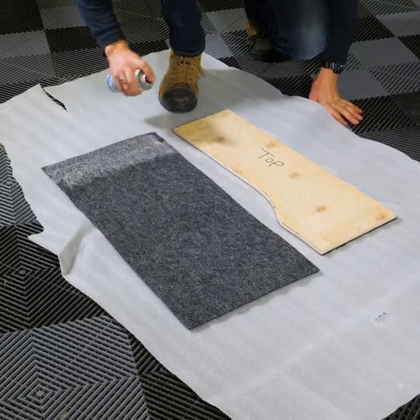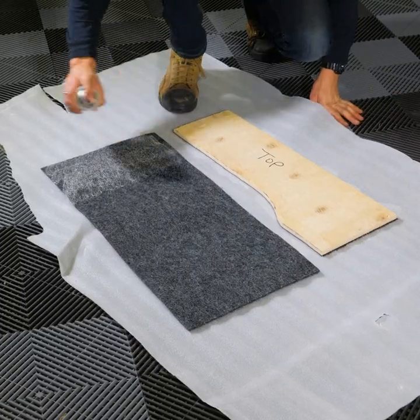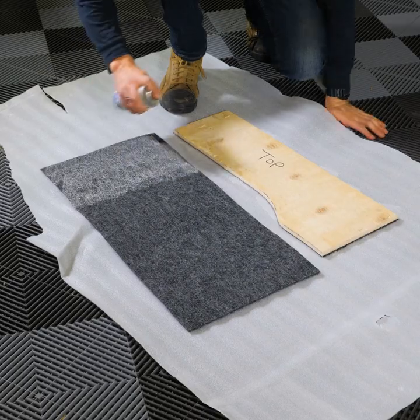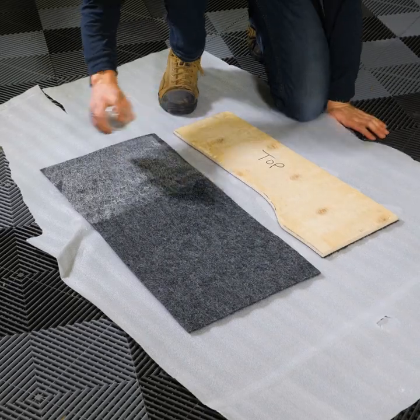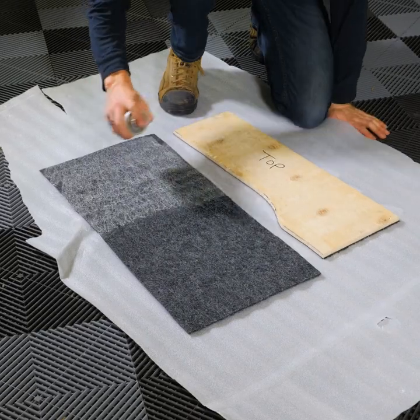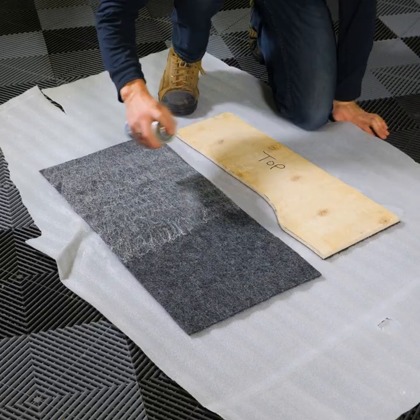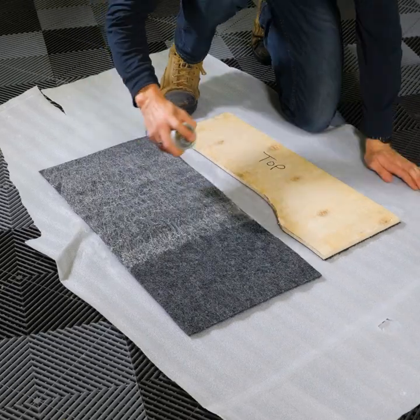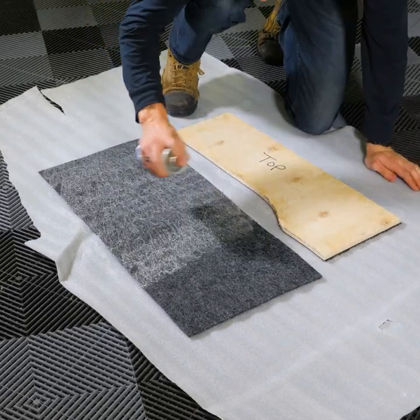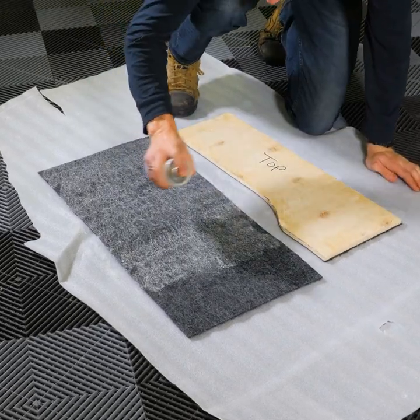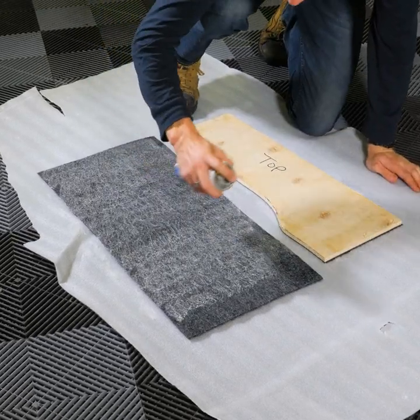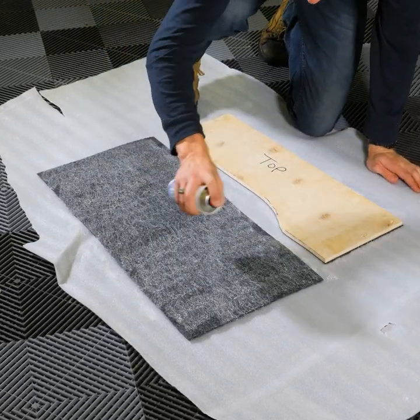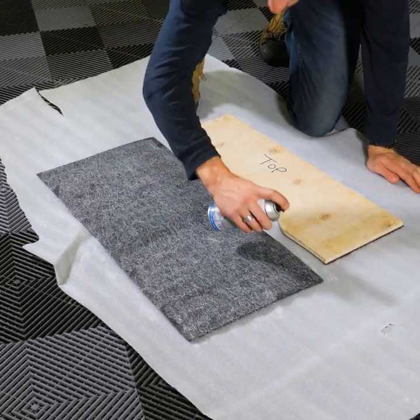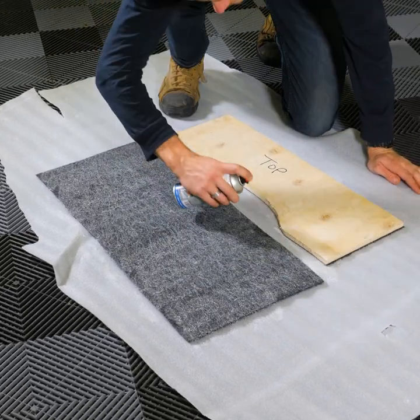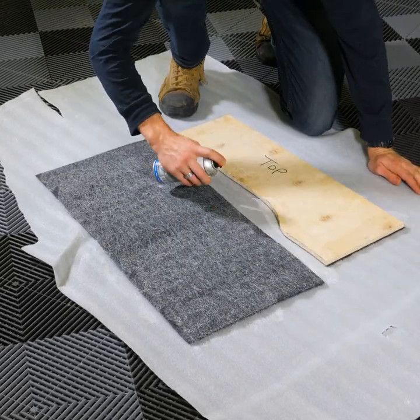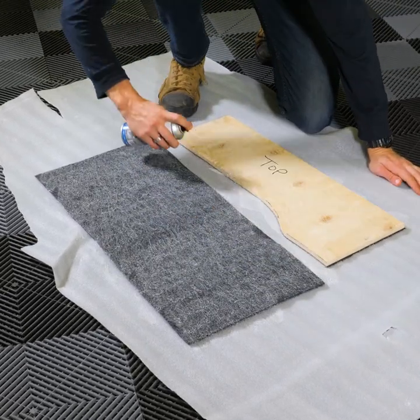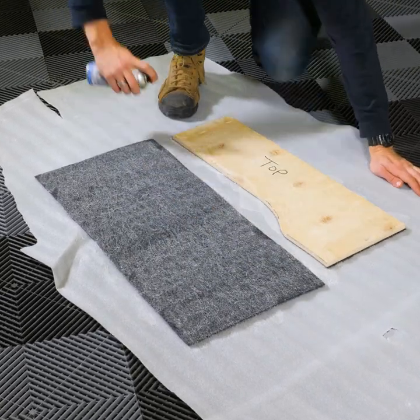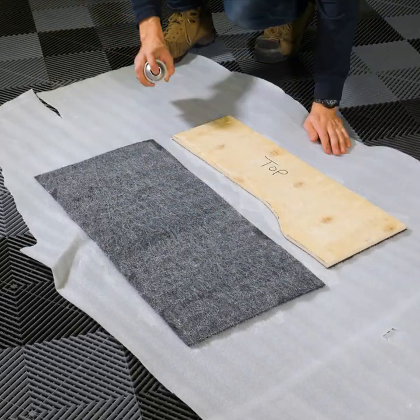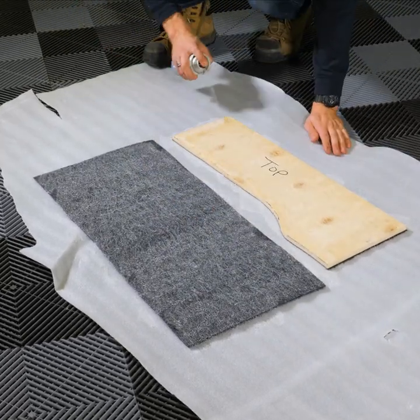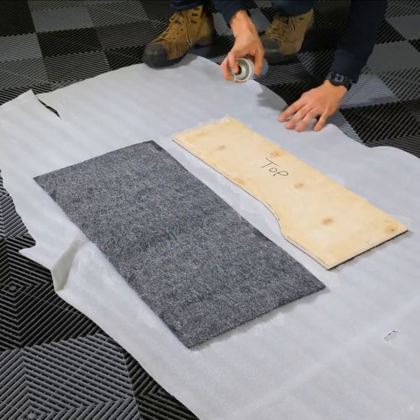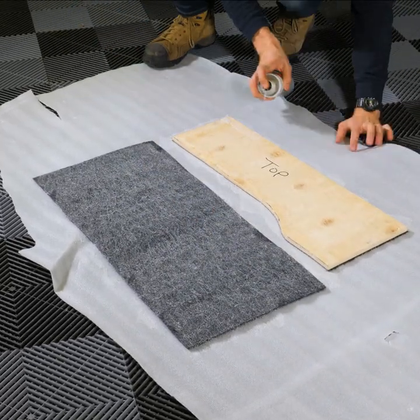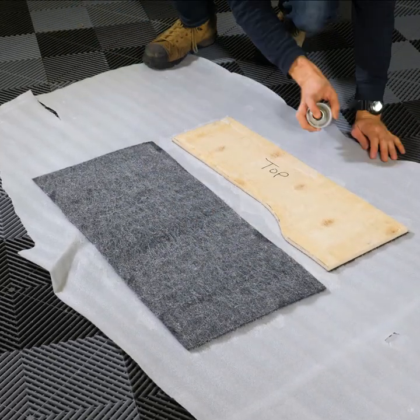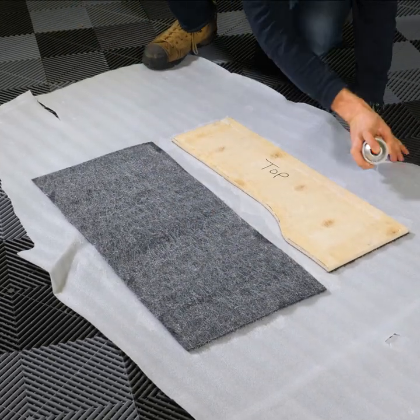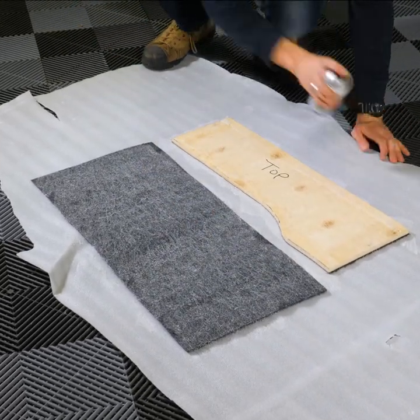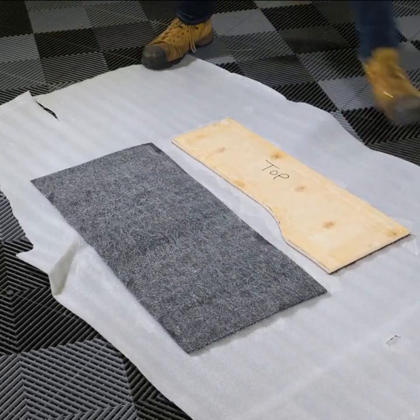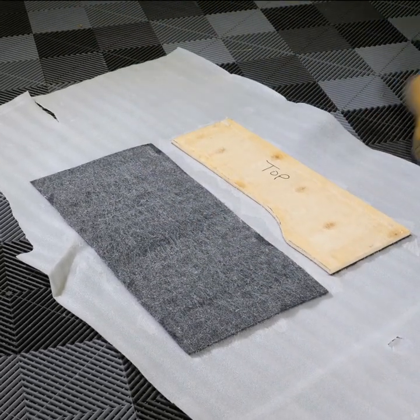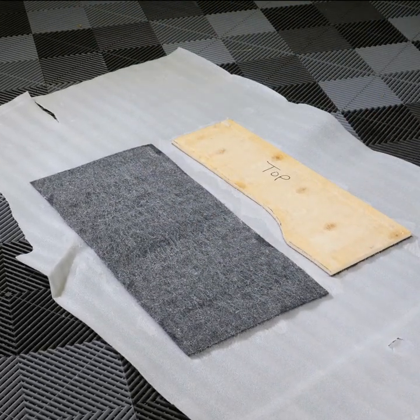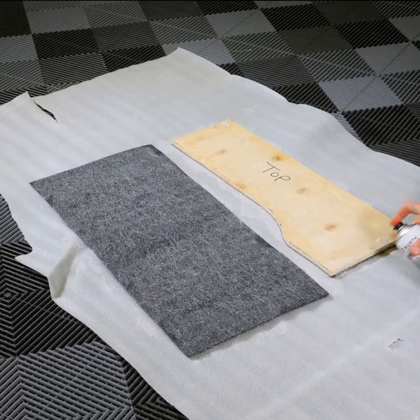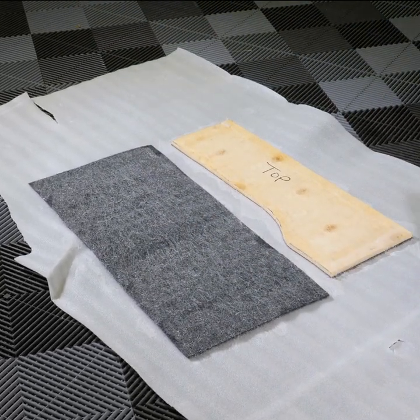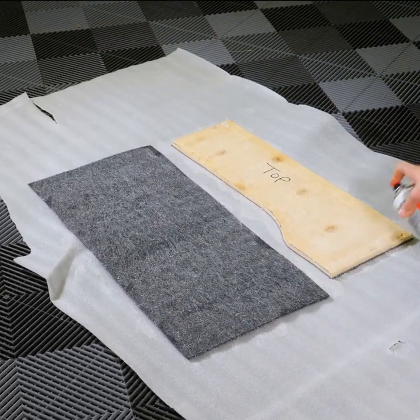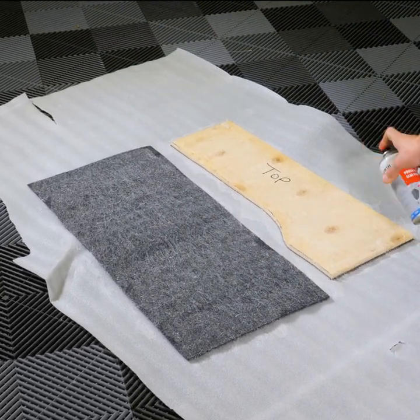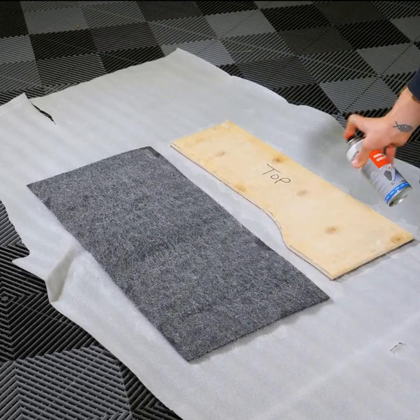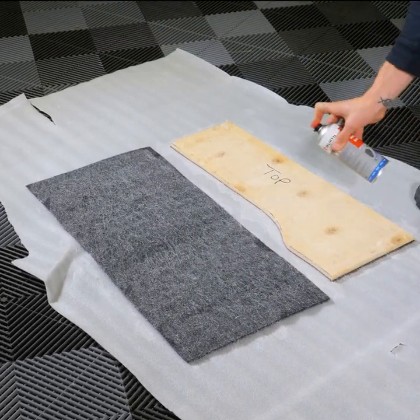Double check that the holes line up with the rivnuts in the brackets. All our holes line up, so we're going to glue the carpet to the wing, let it dry, and move on to the next one.